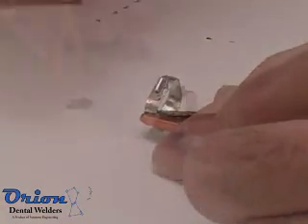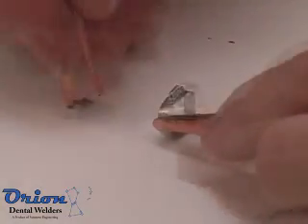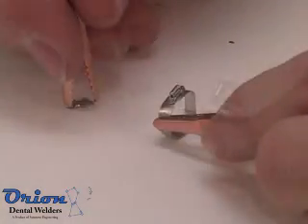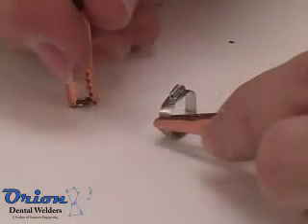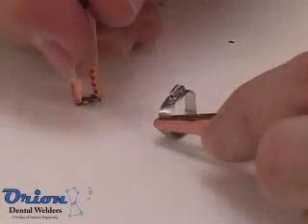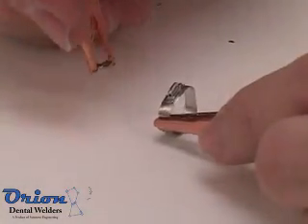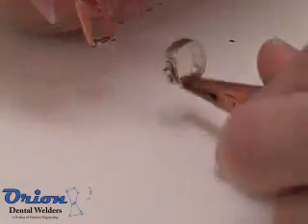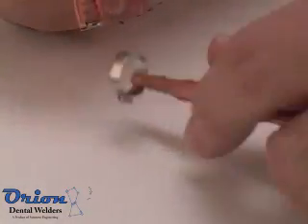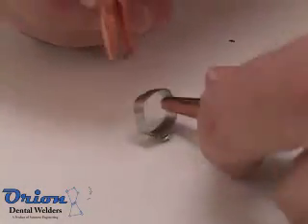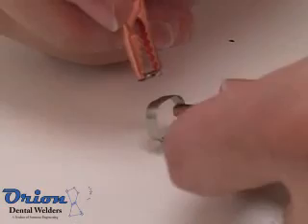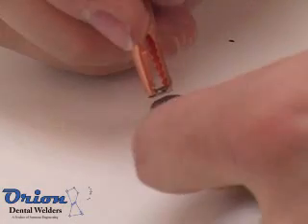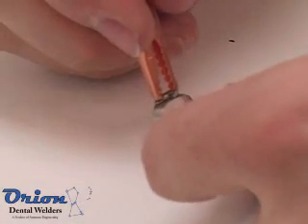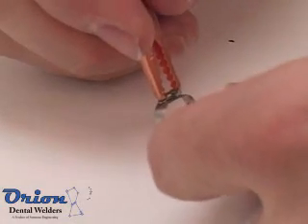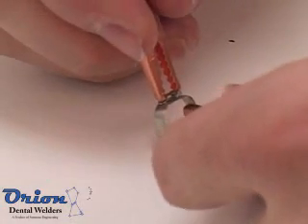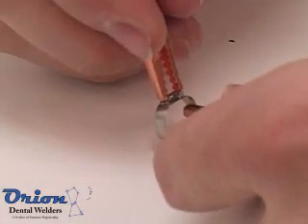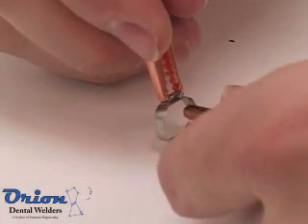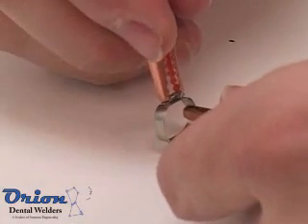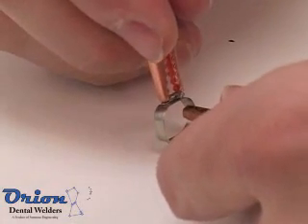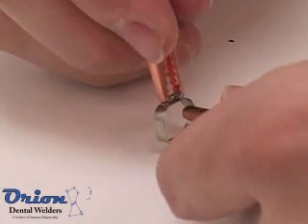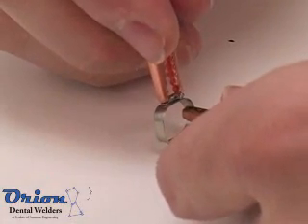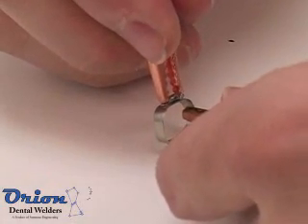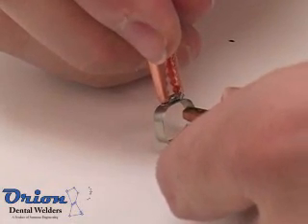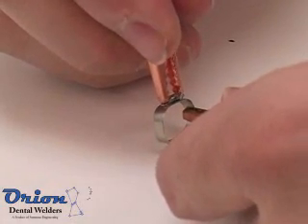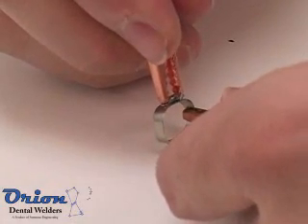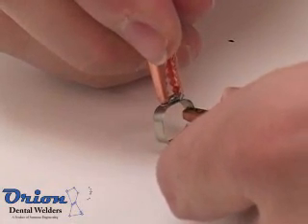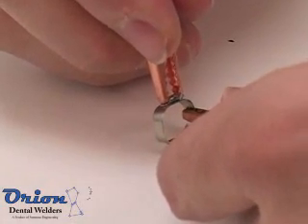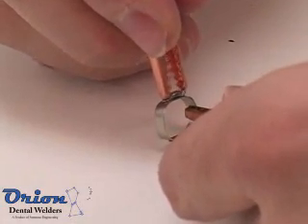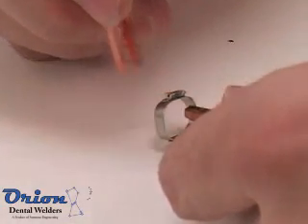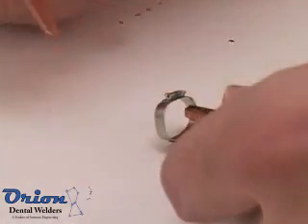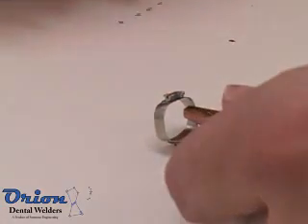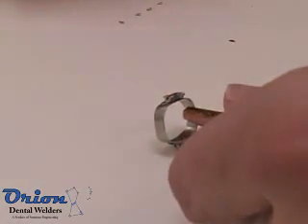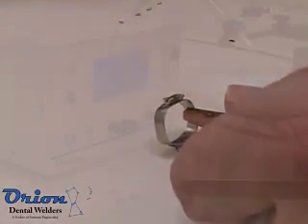Resistance welding can be used to produce permanent or temporary welds as needed. Simply adjust the weld energy to the desired level.